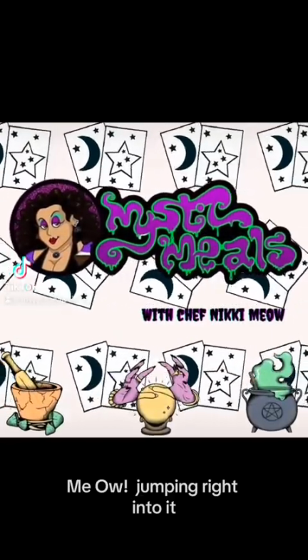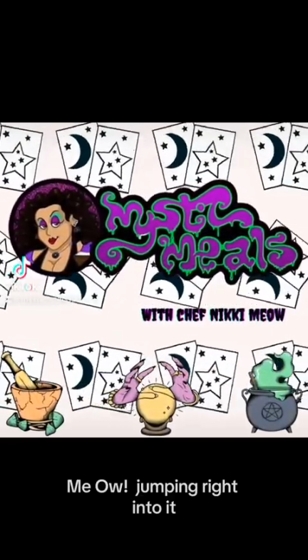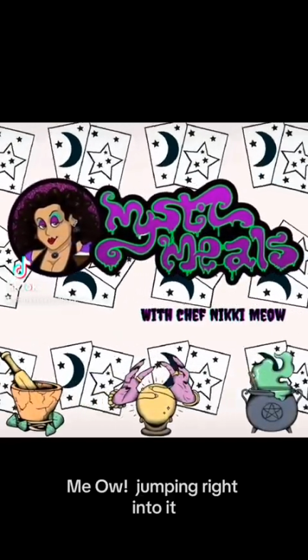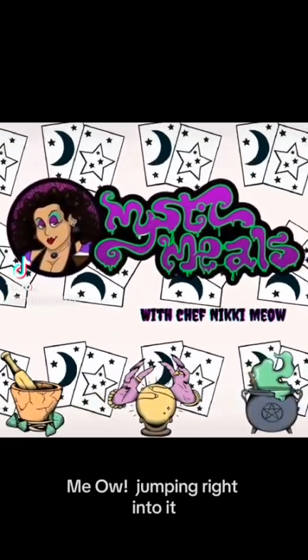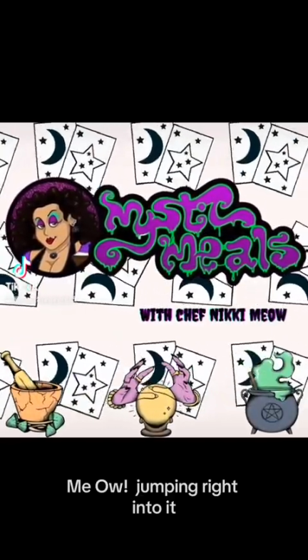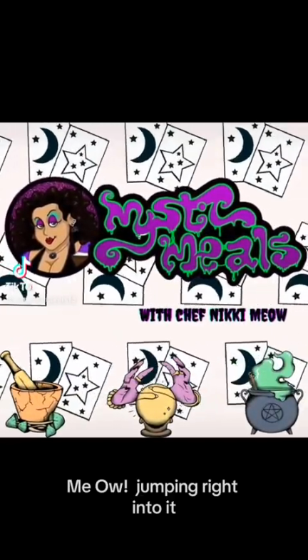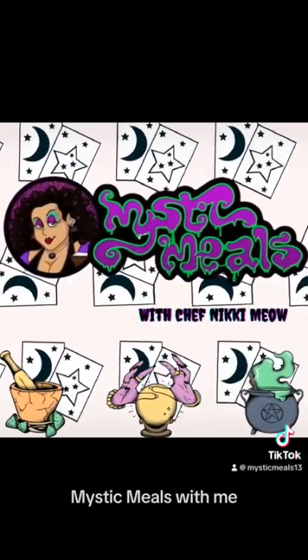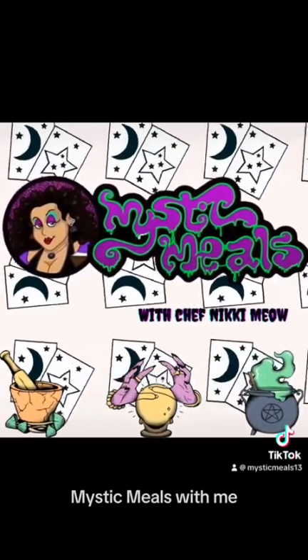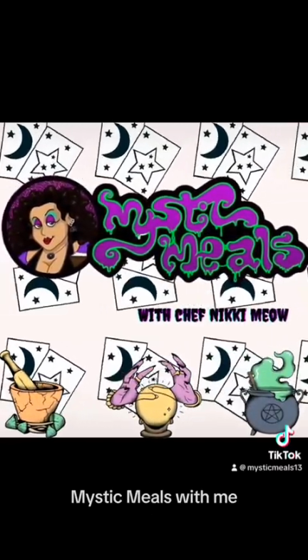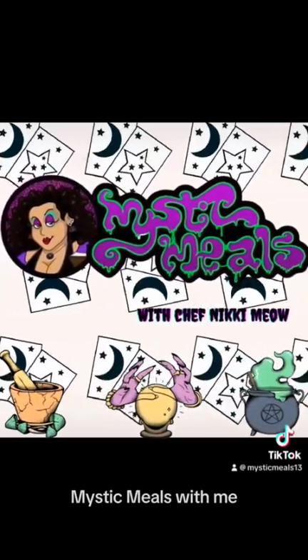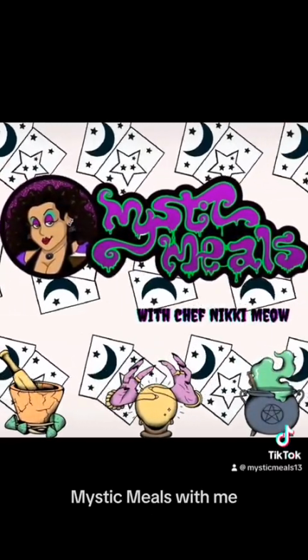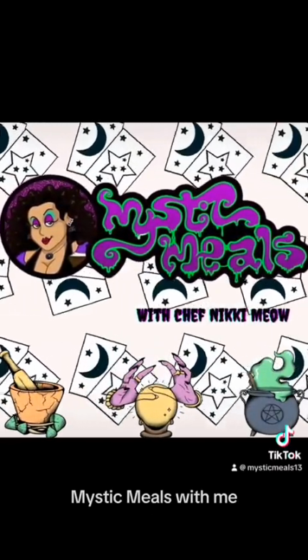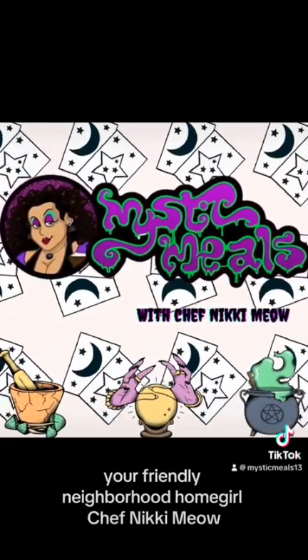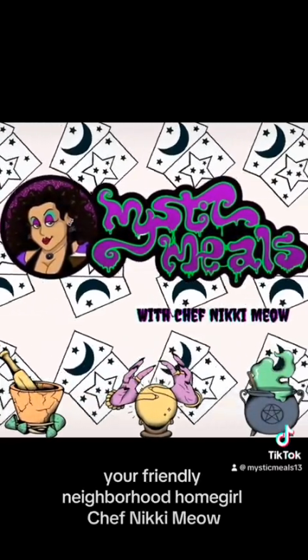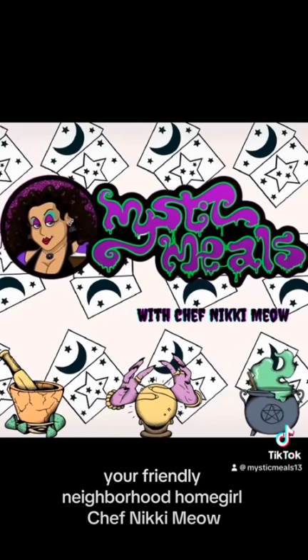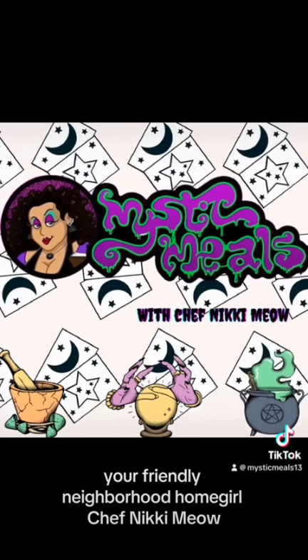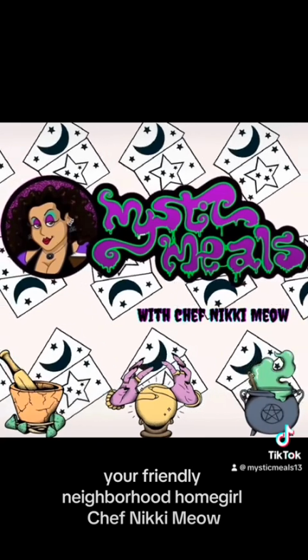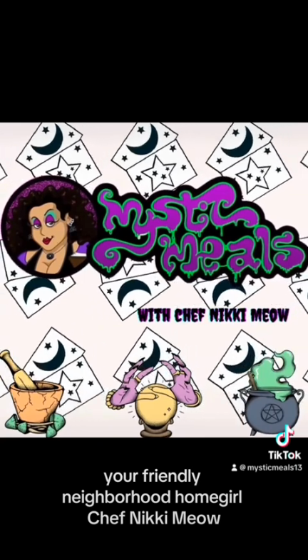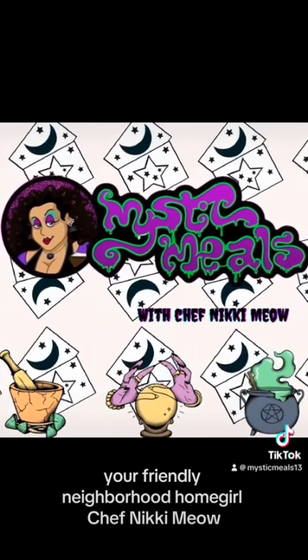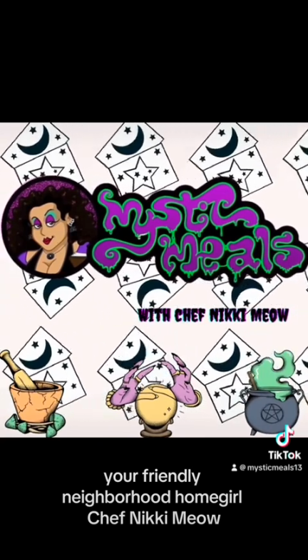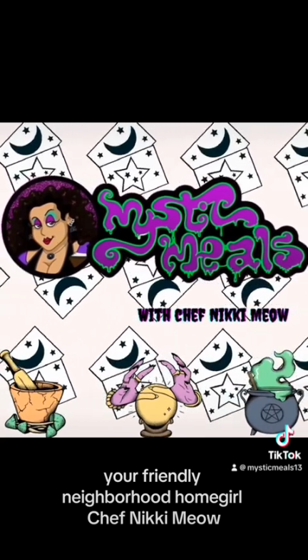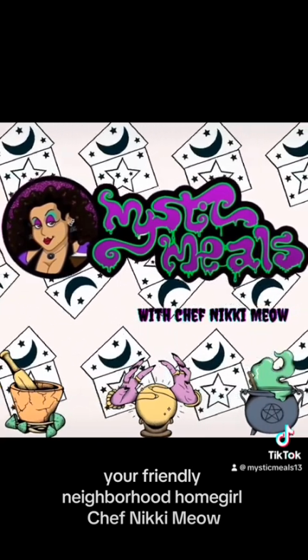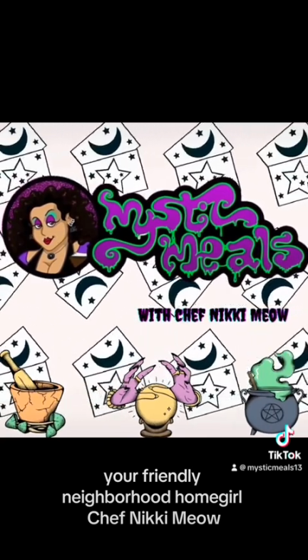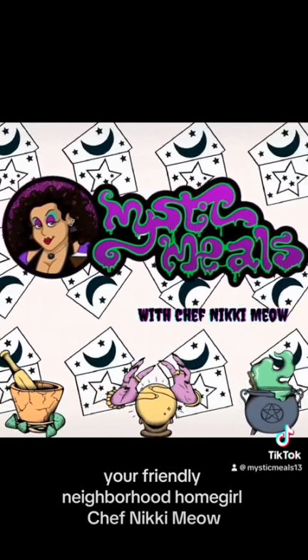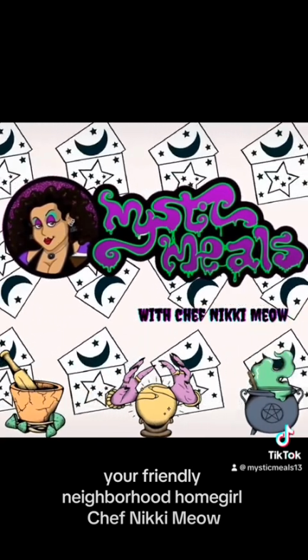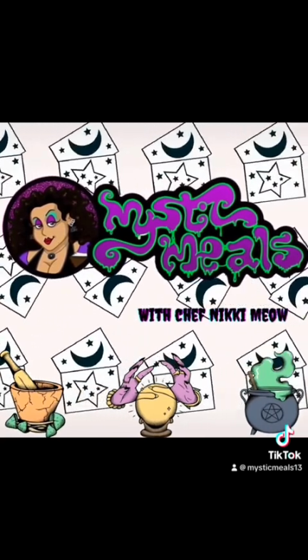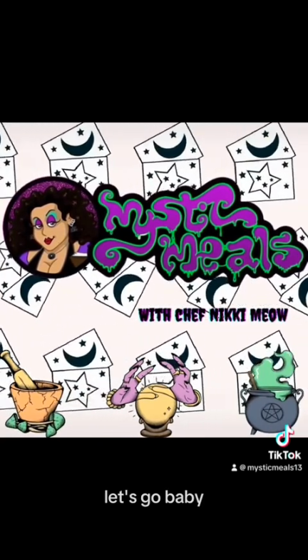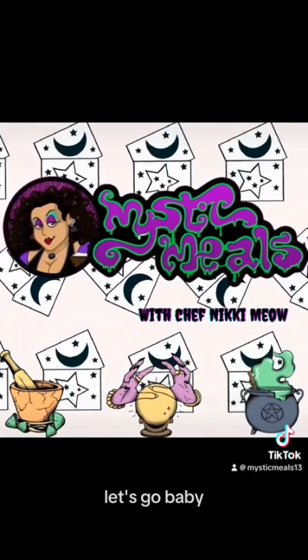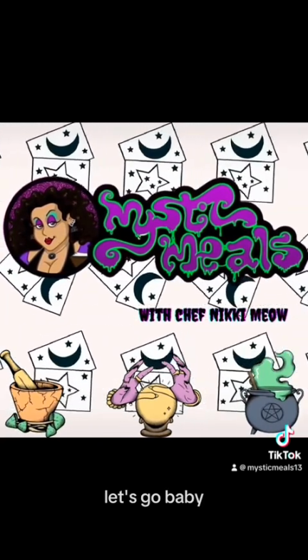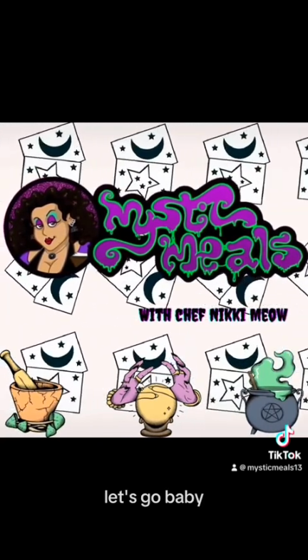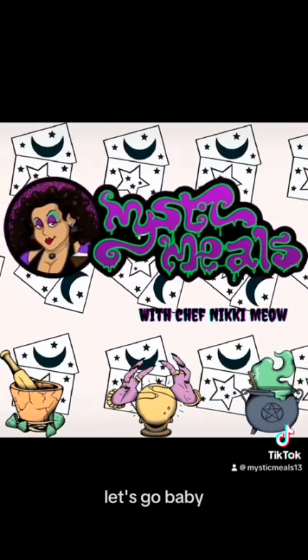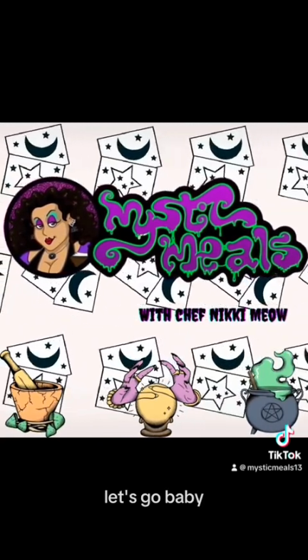Jumping right into it. Mystic Meals with me, your friendly neighborhood homegirl, Chef Nikki Meow. Let's go, baby.